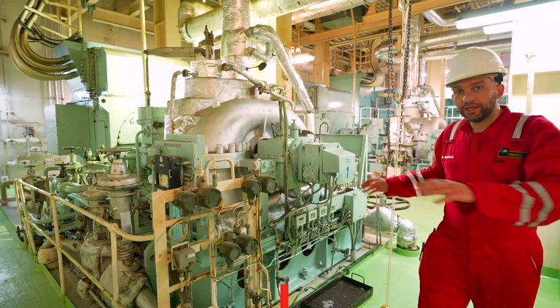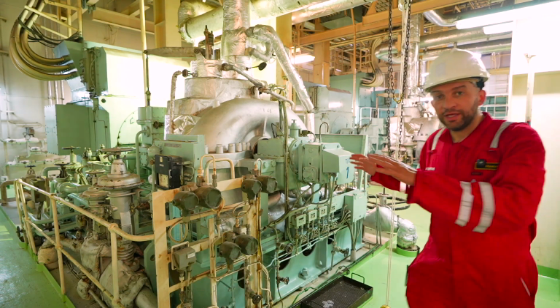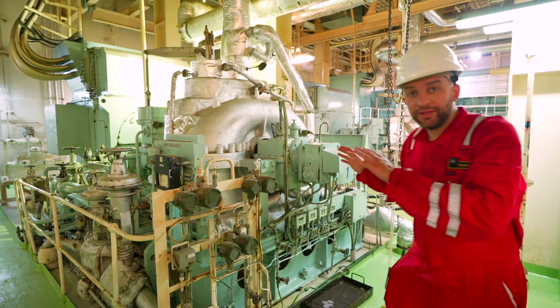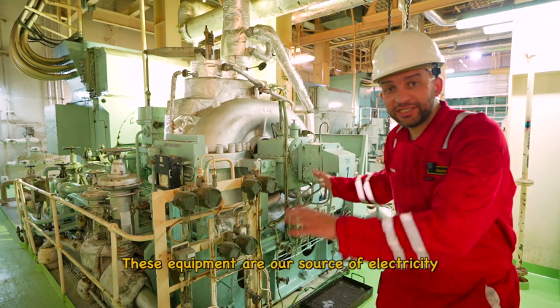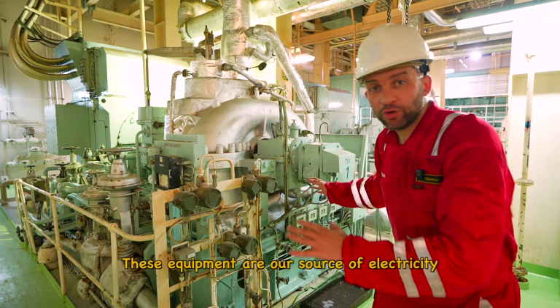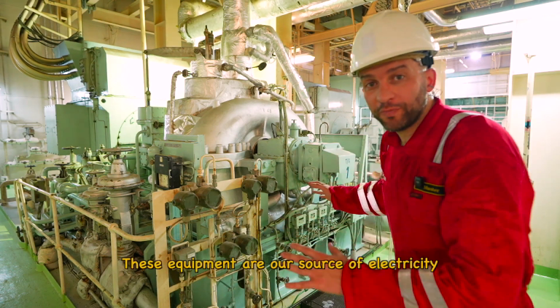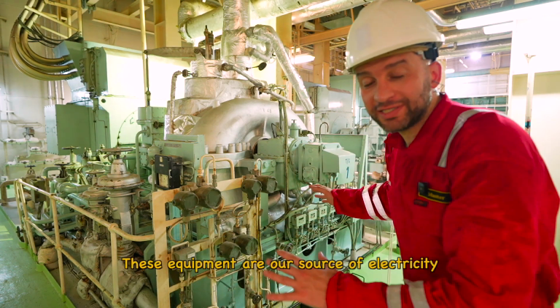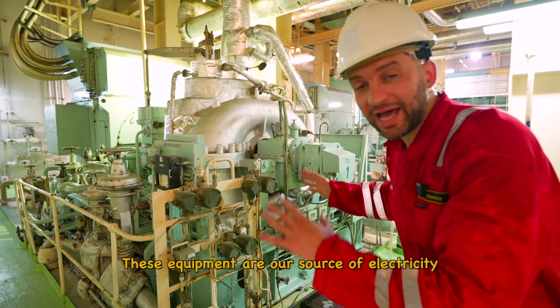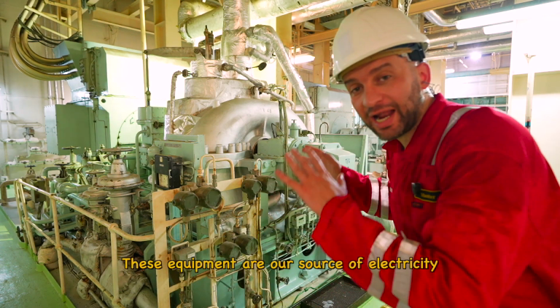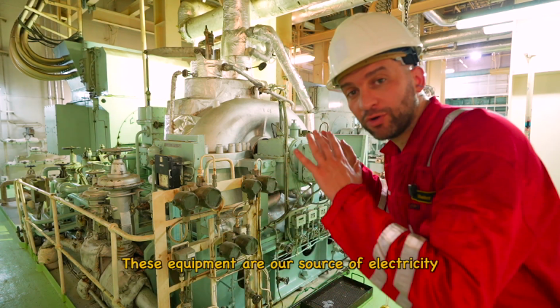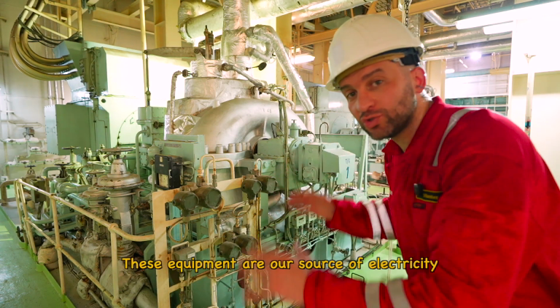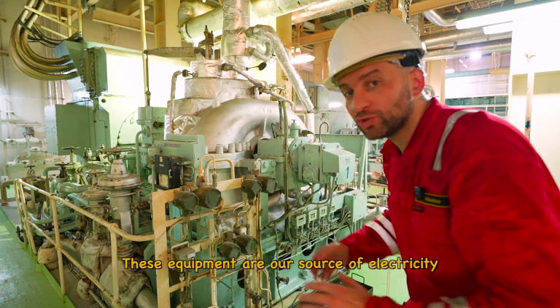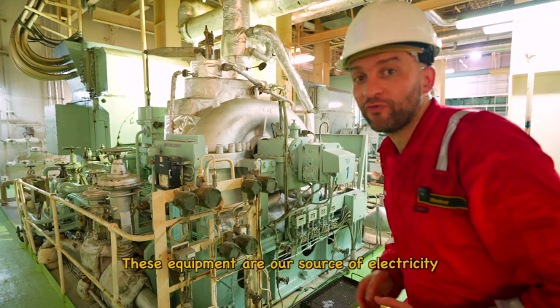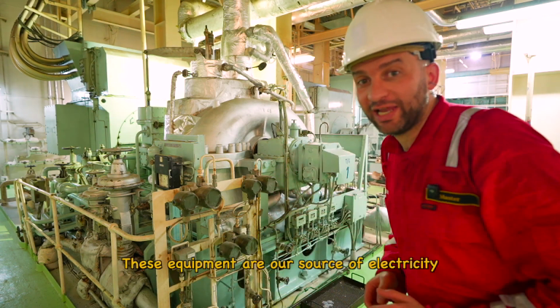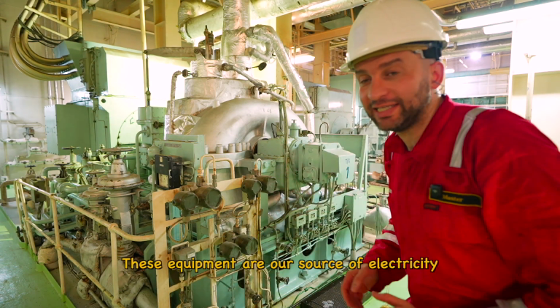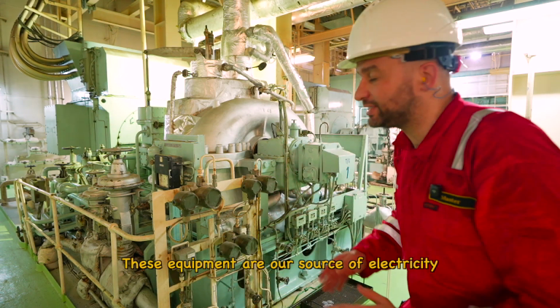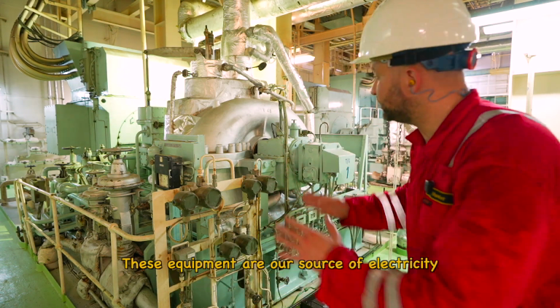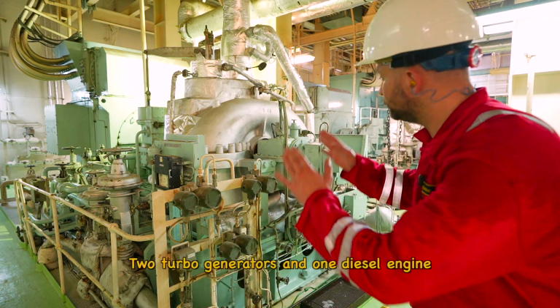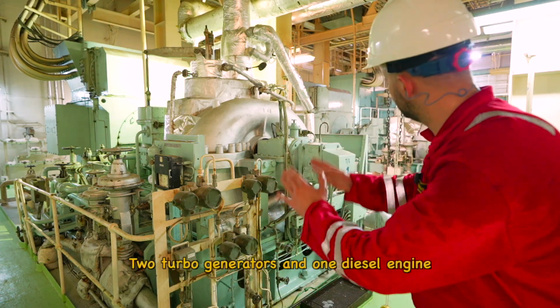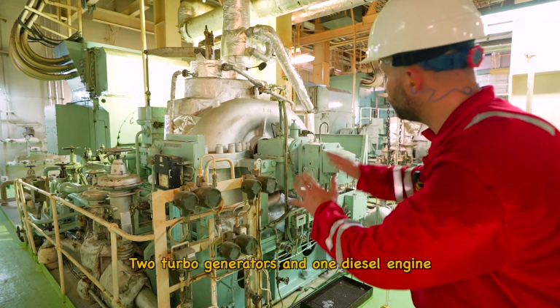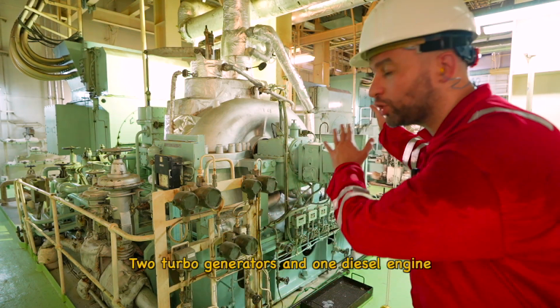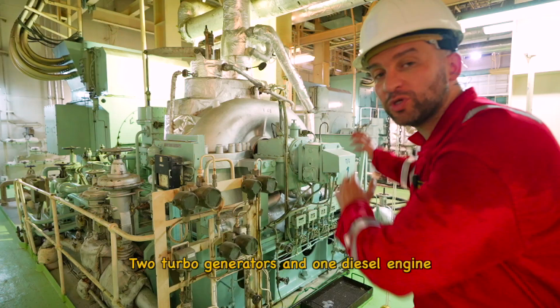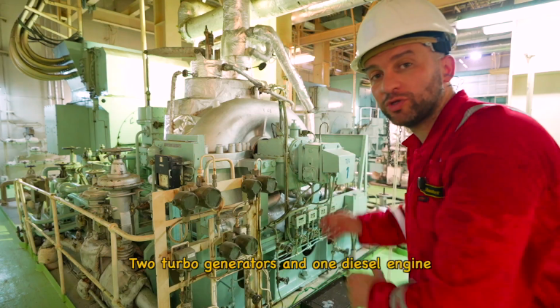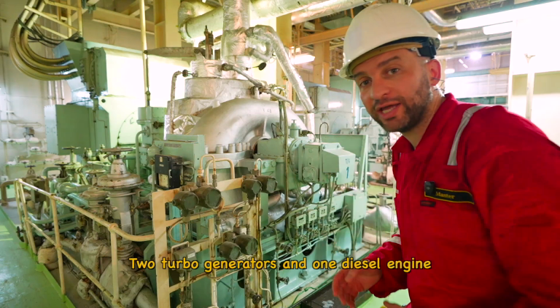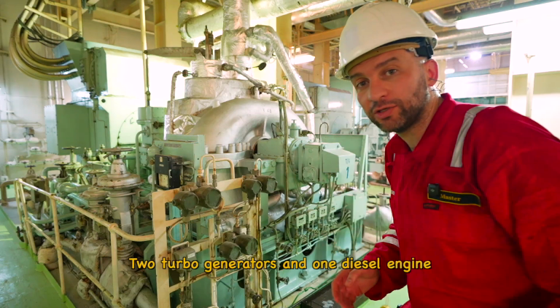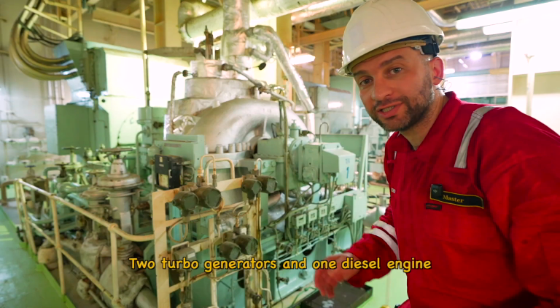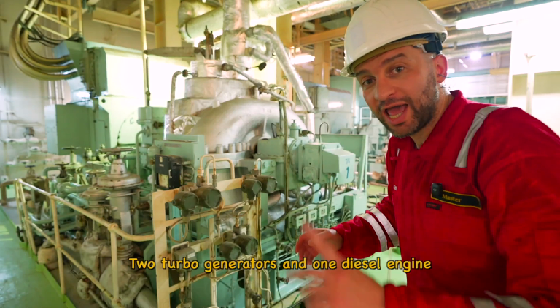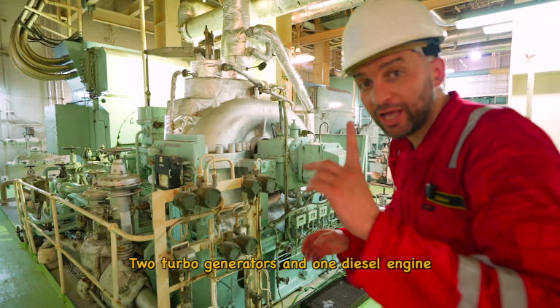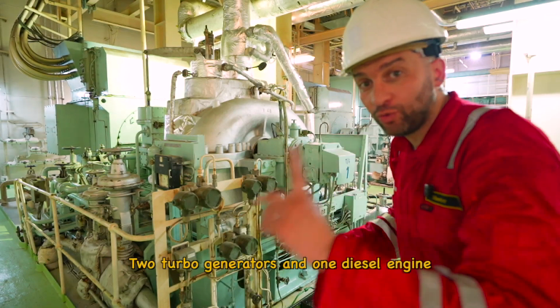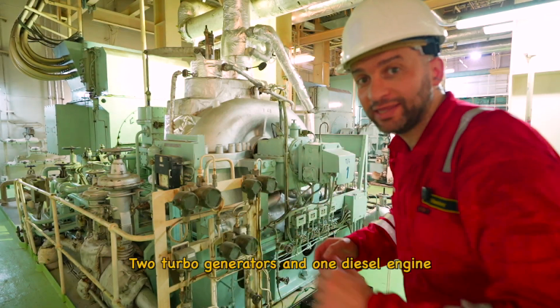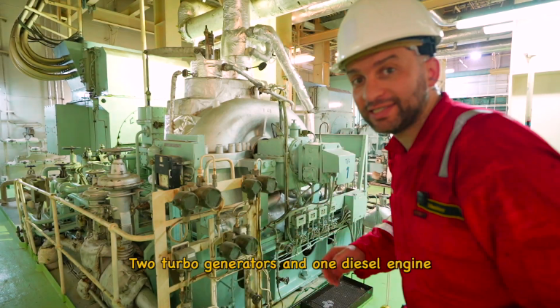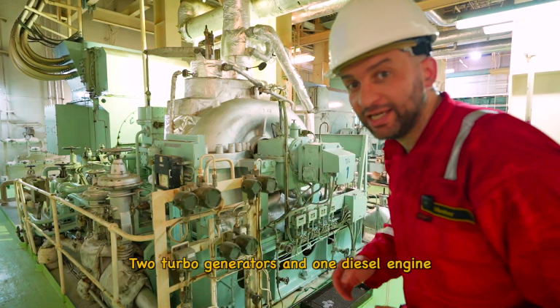These equipments are our source of electricity — two turbo generators and one diesel engine.